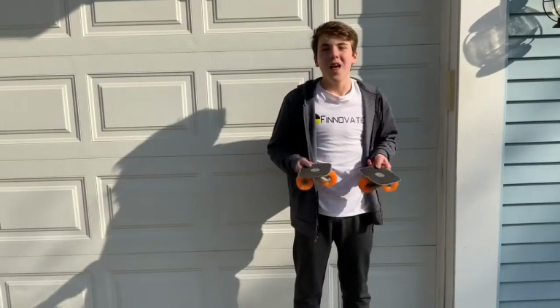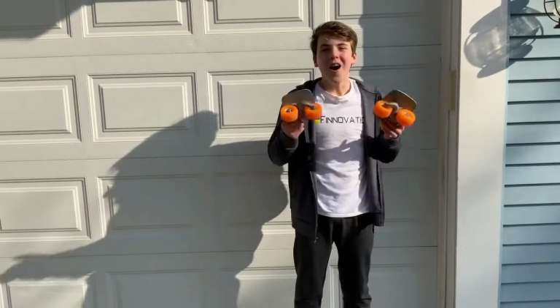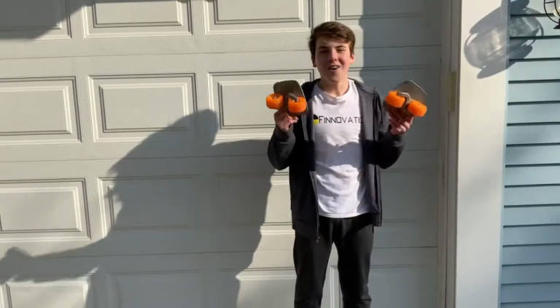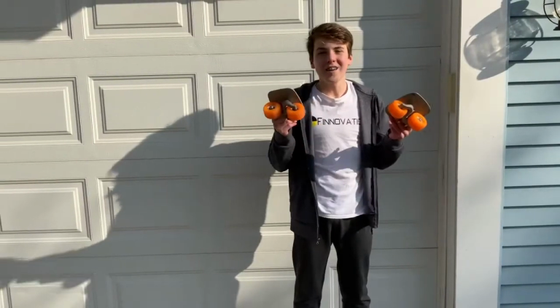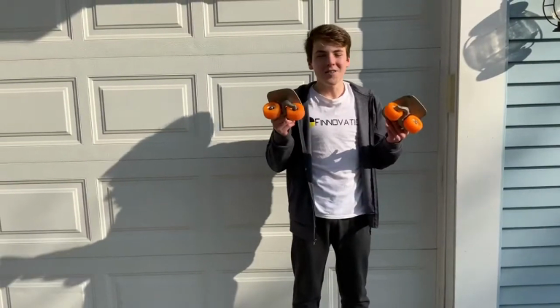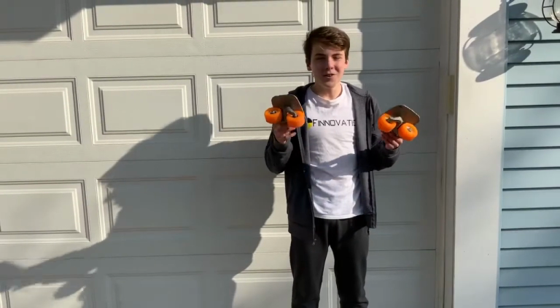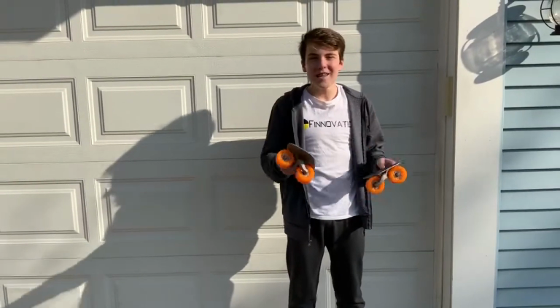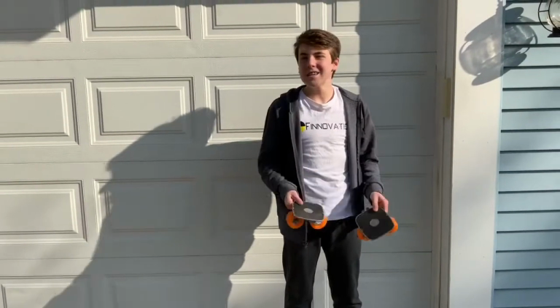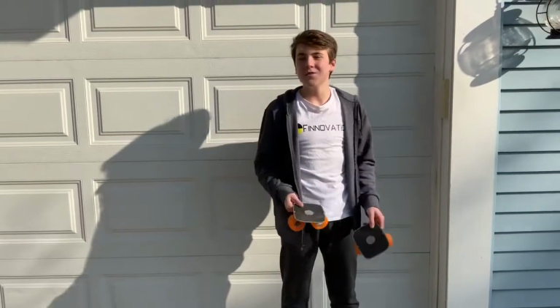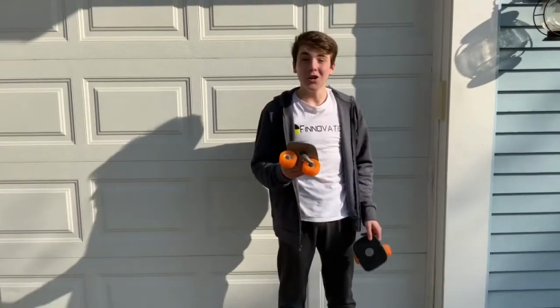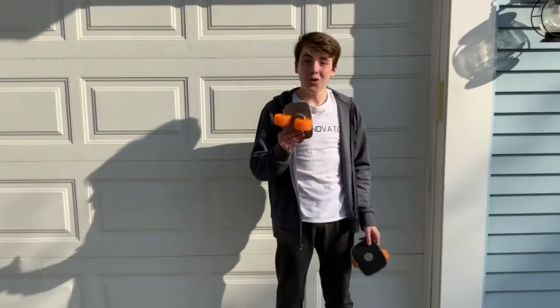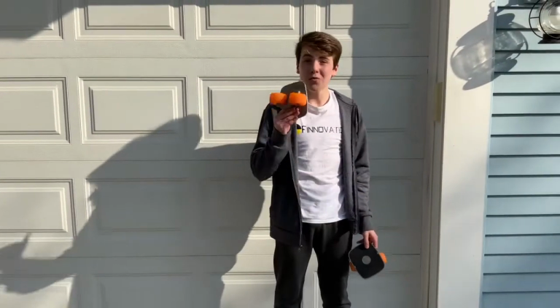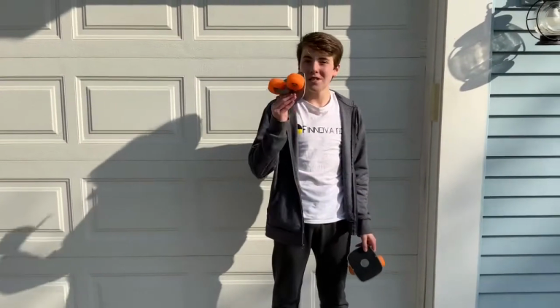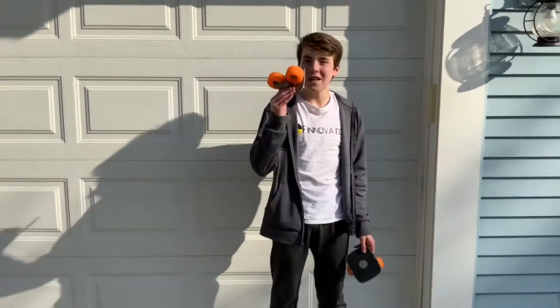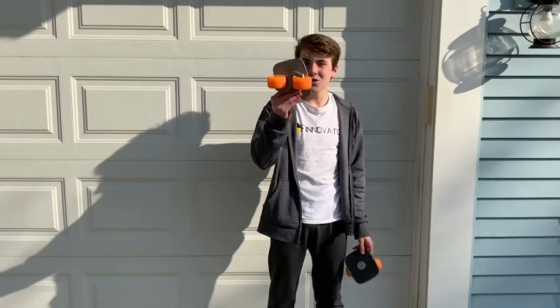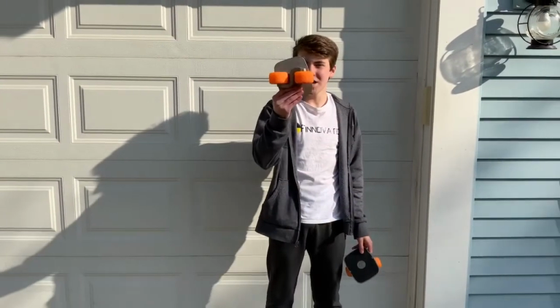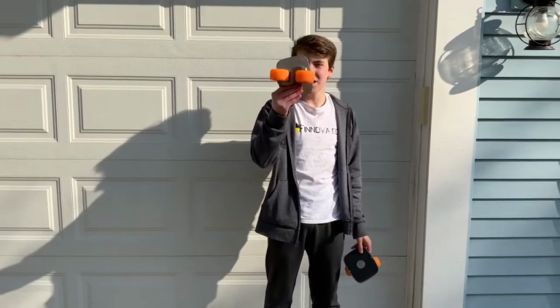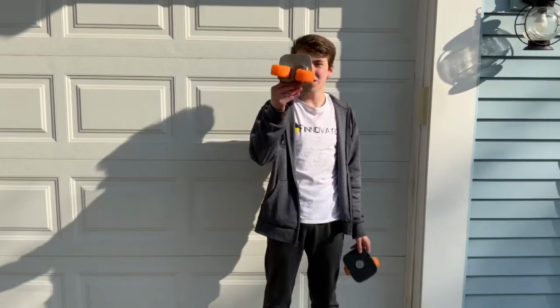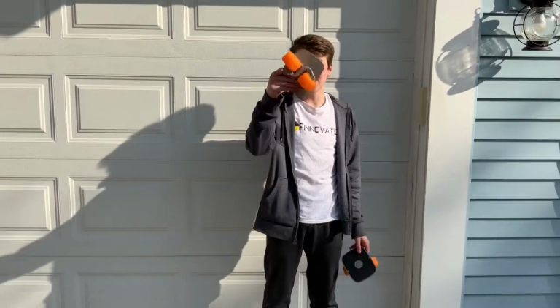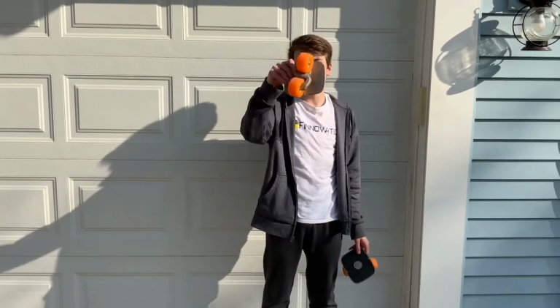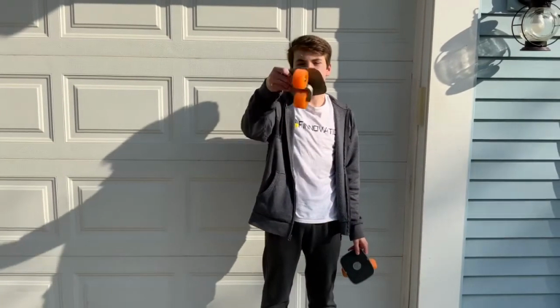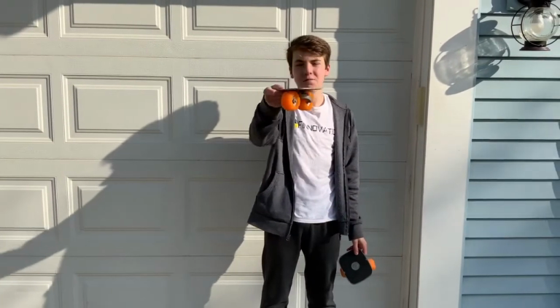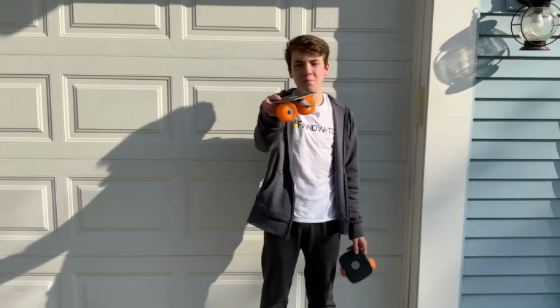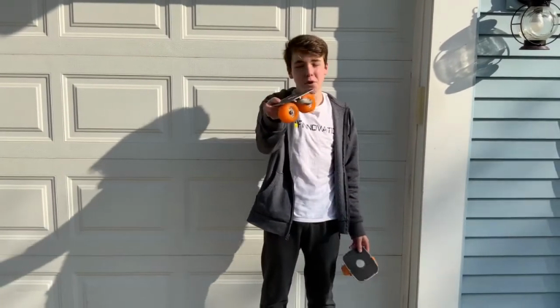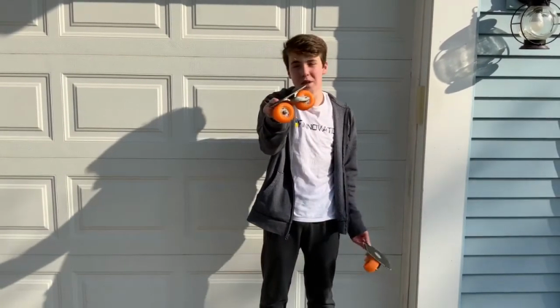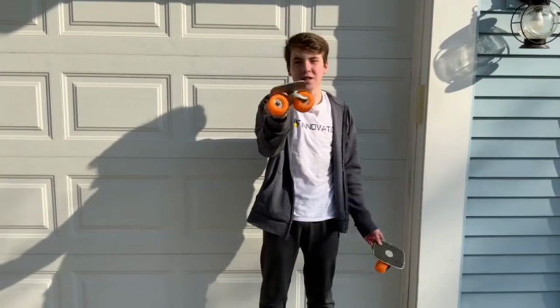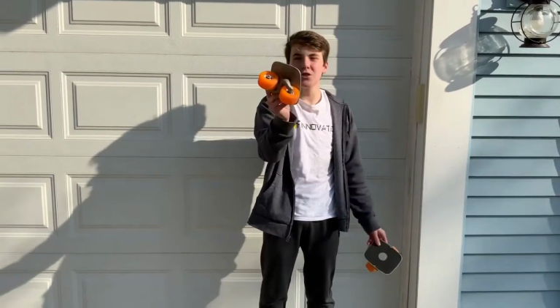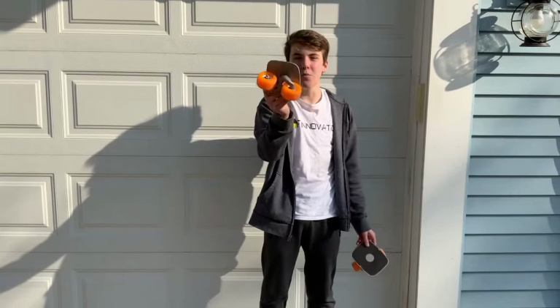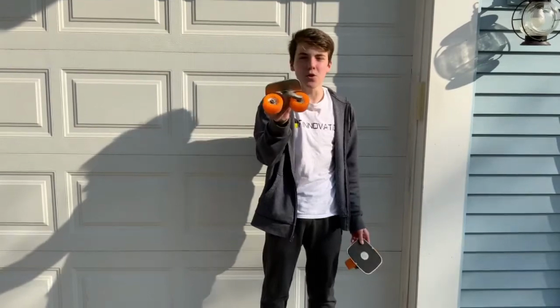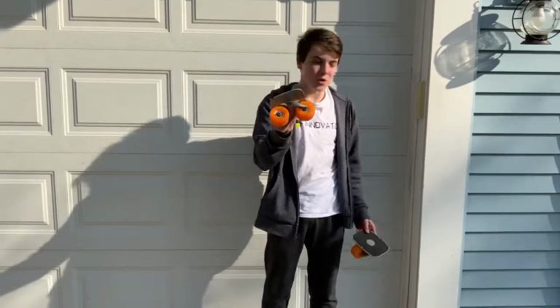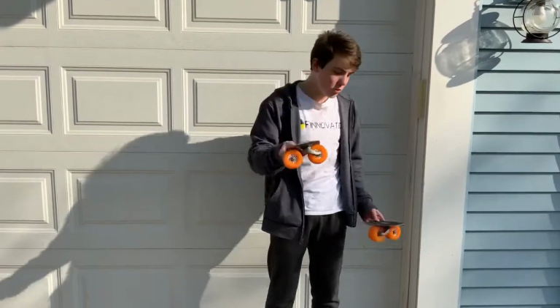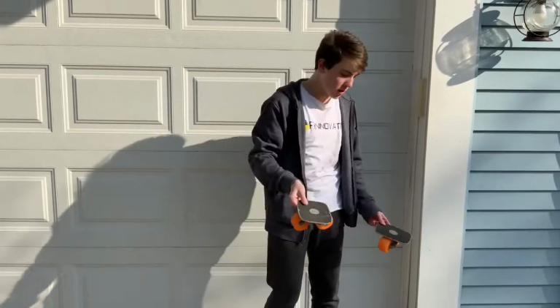The first thing is, if you don't know what freeskates look like — they look like this. They're basically just a board with two wheels.